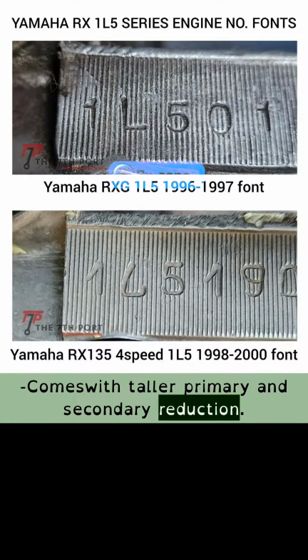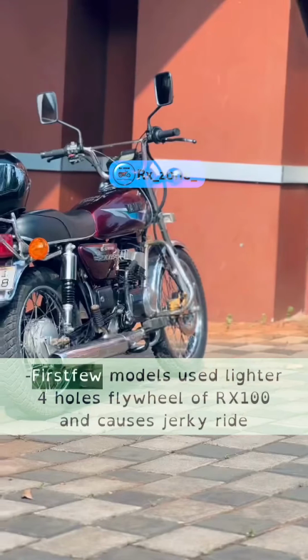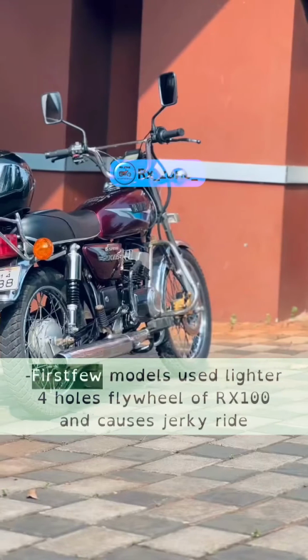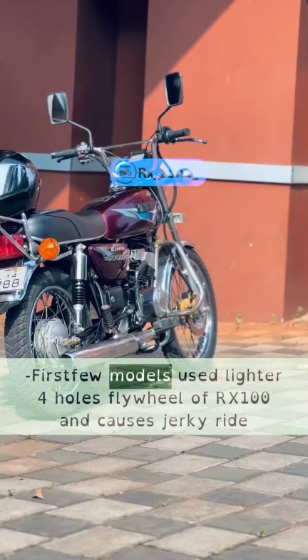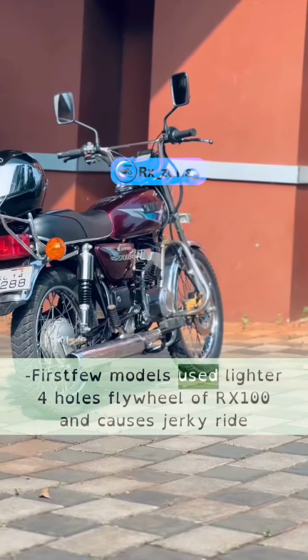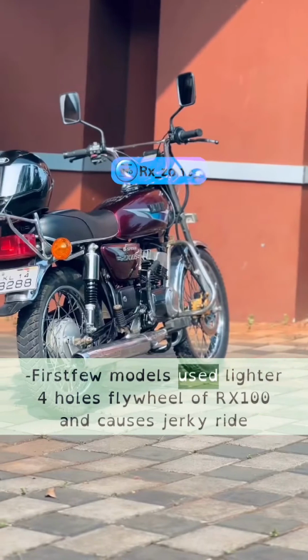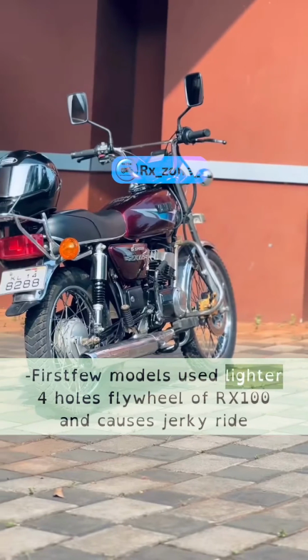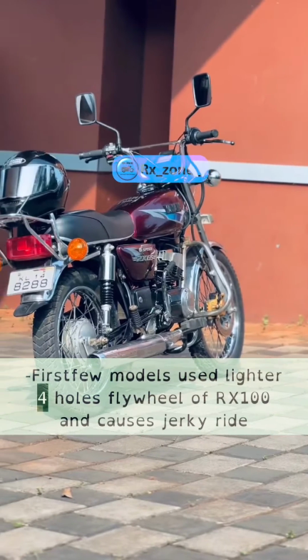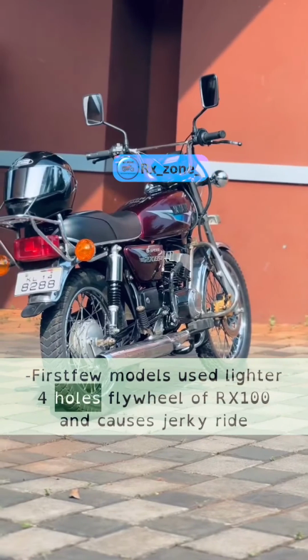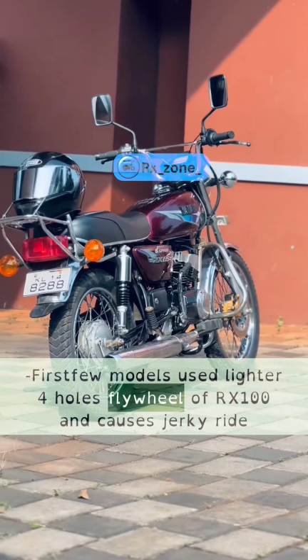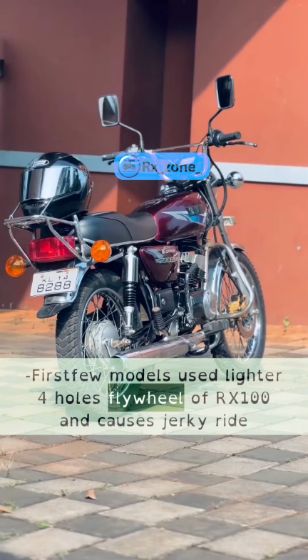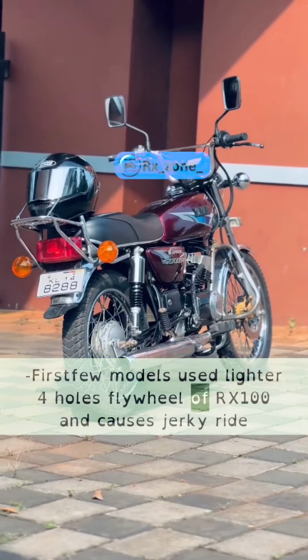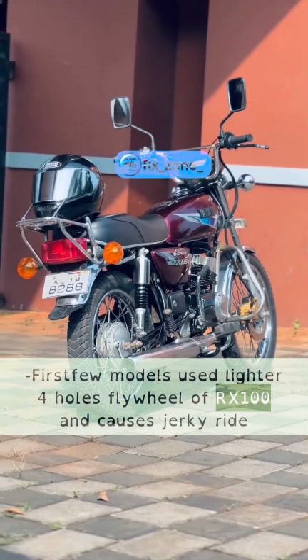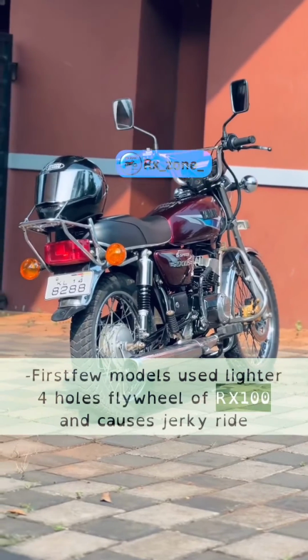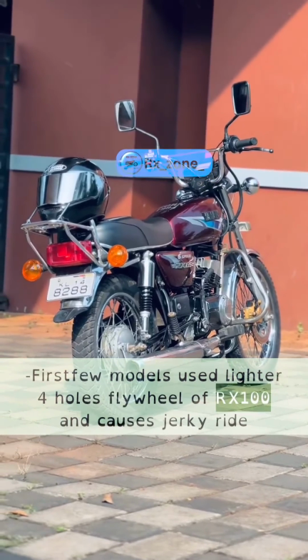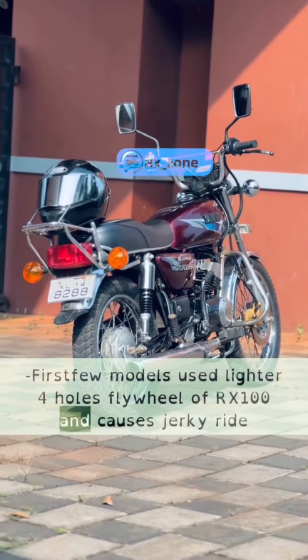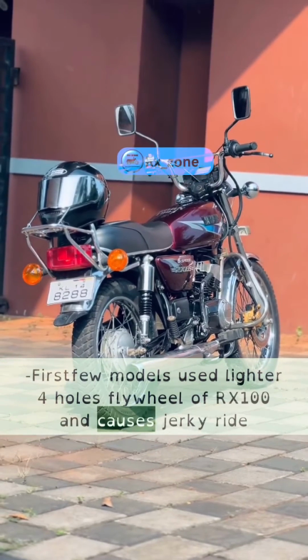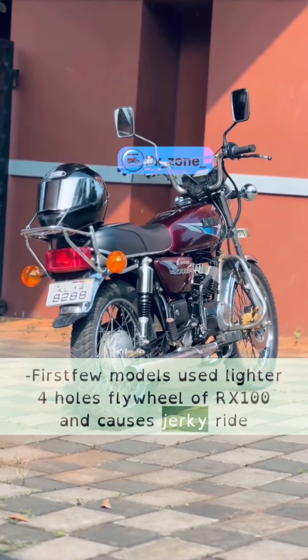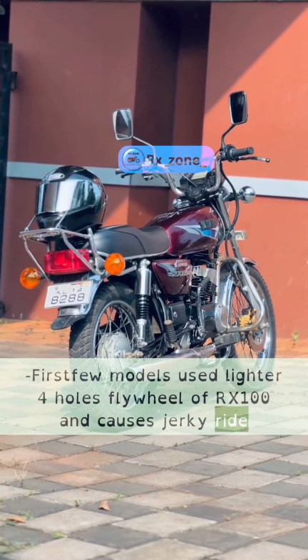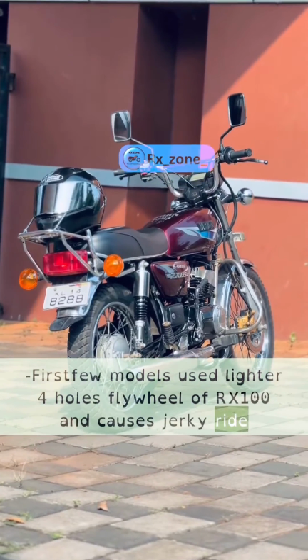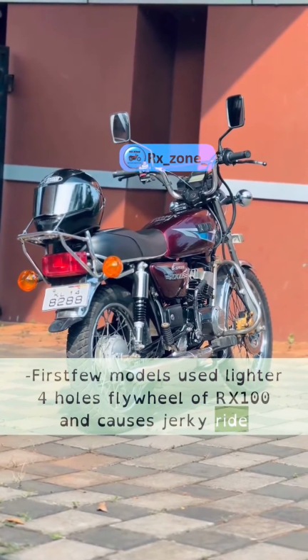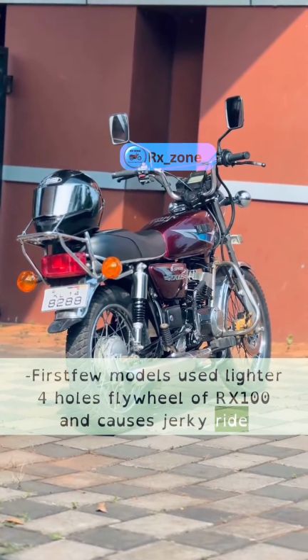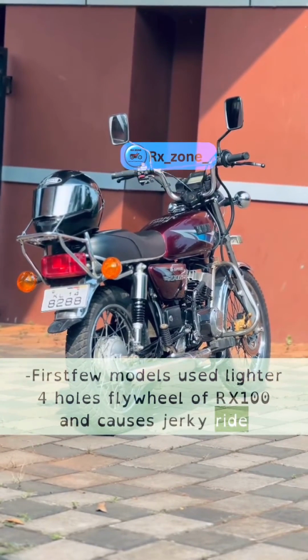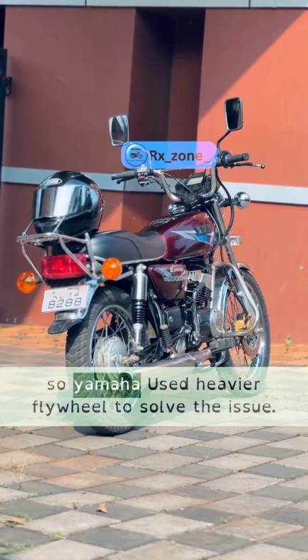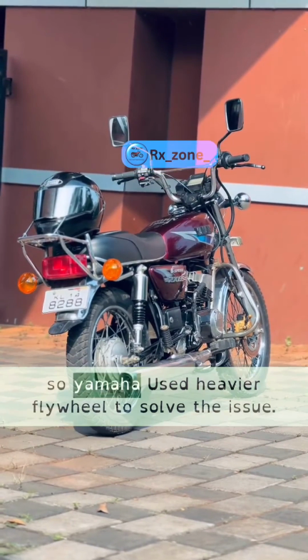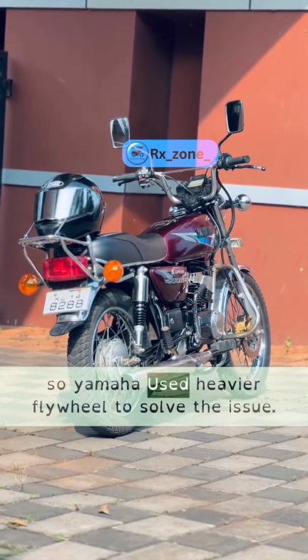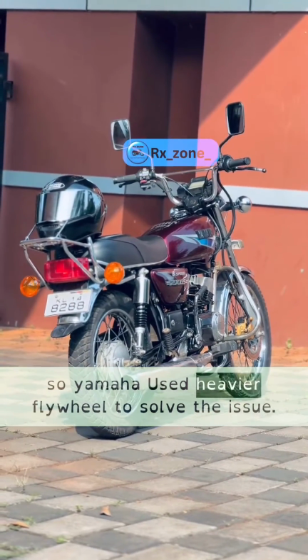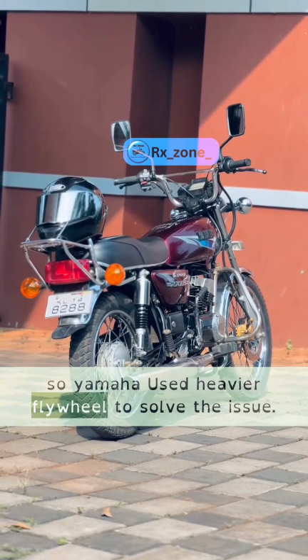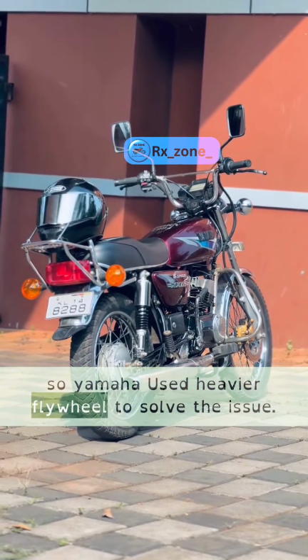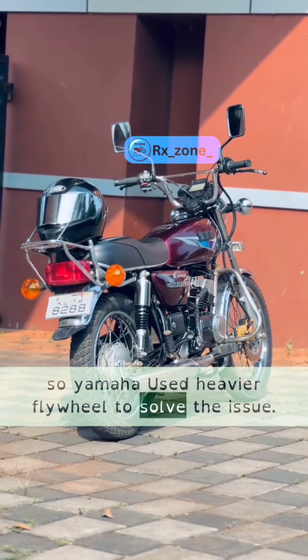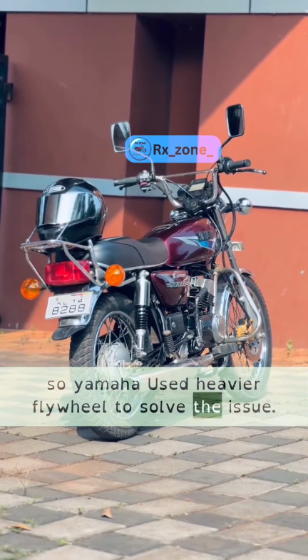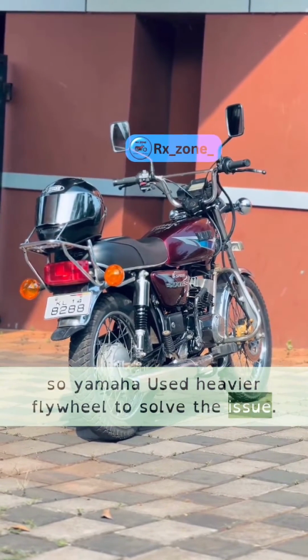The first few models used the lighter 4-hole flywheel from the RX100, which caused a jerky ride. So Yamaha used a heavier flywheel to solve the issue.